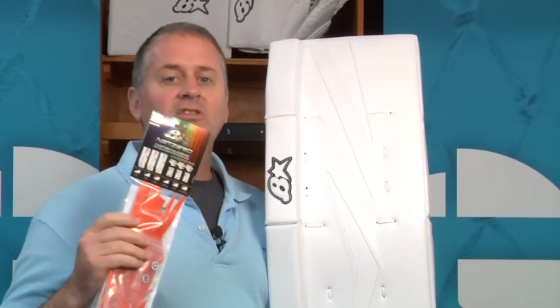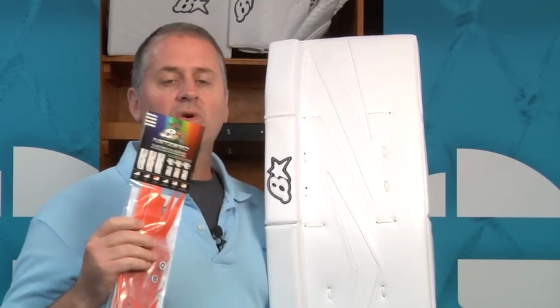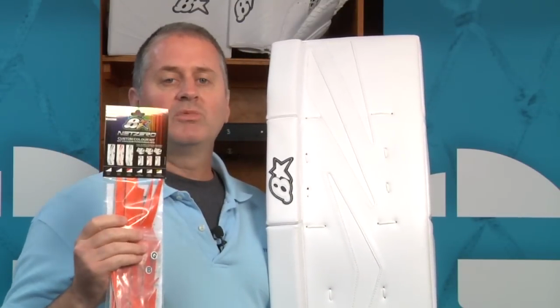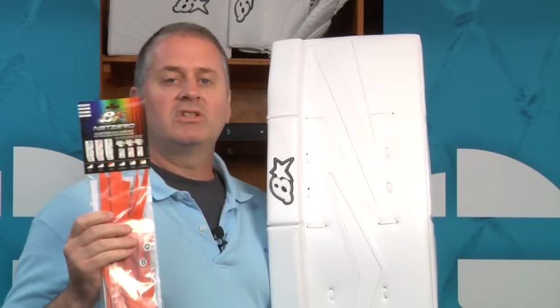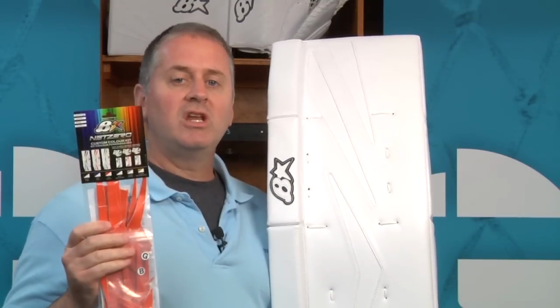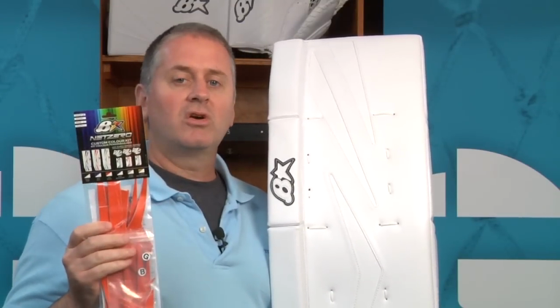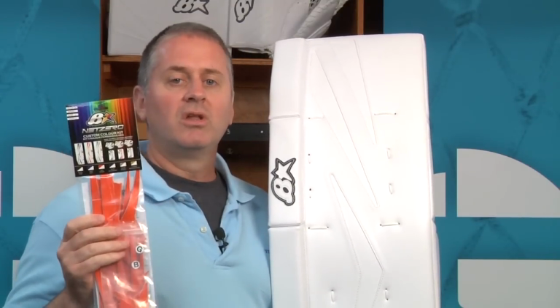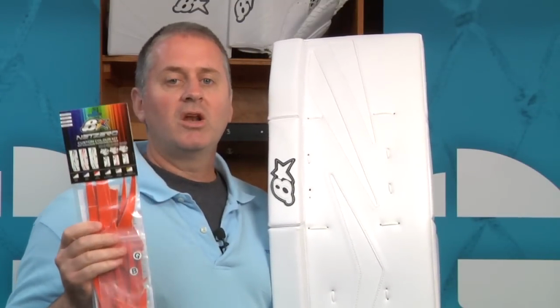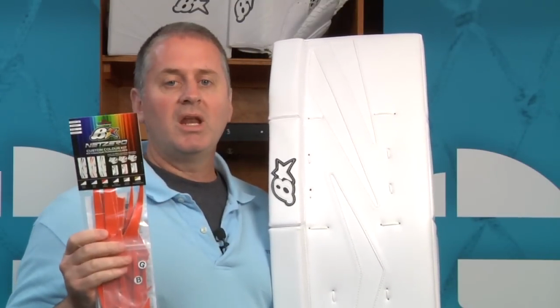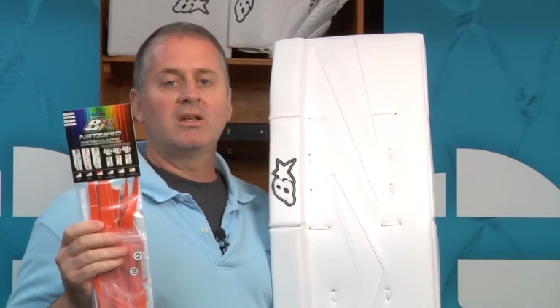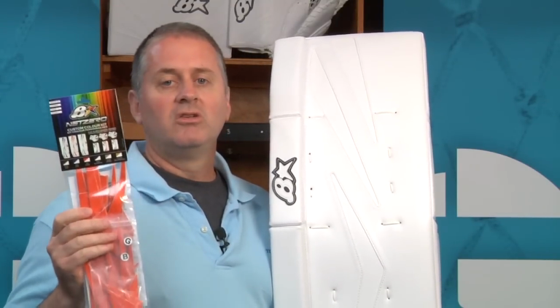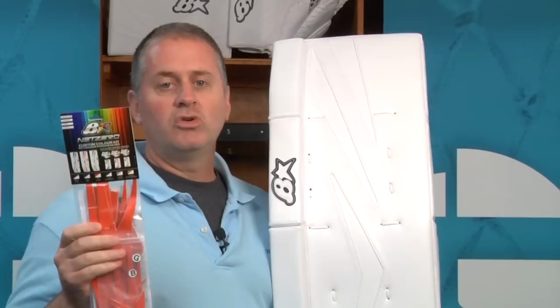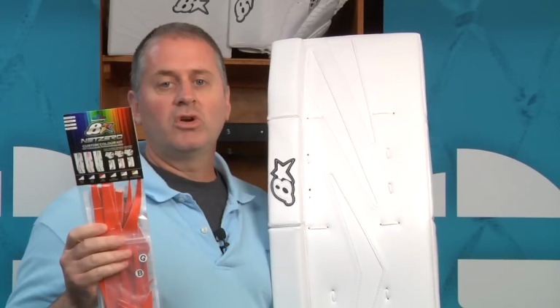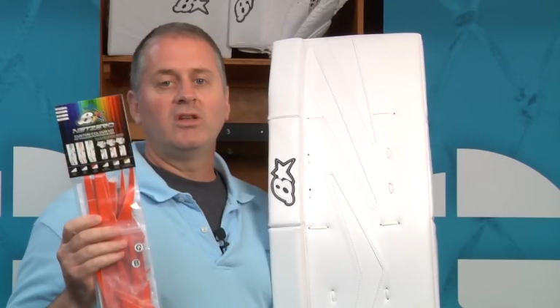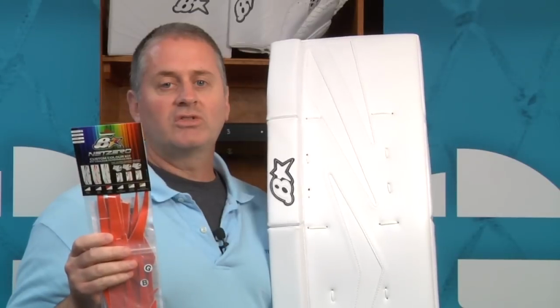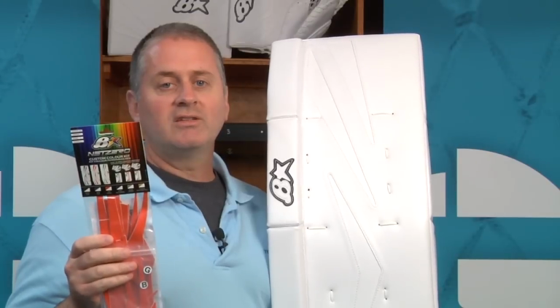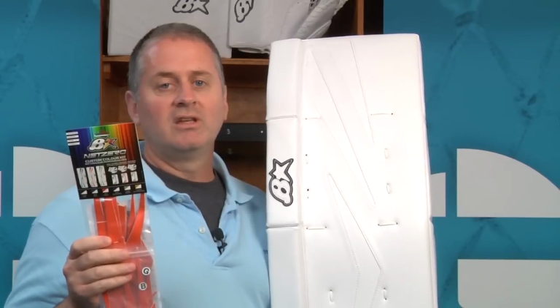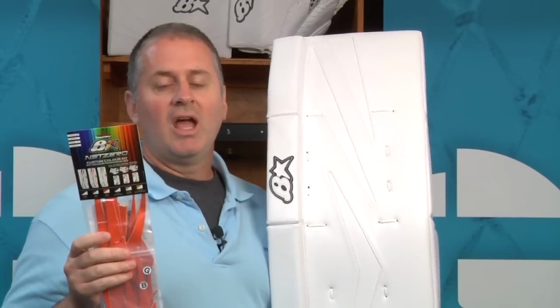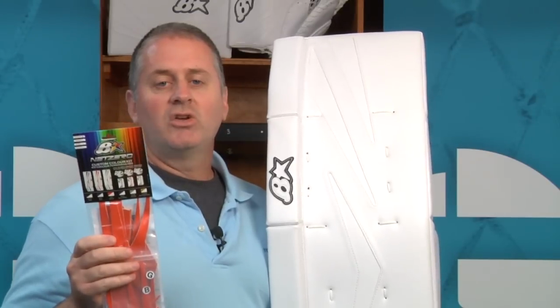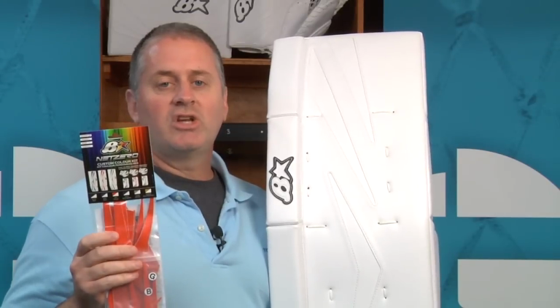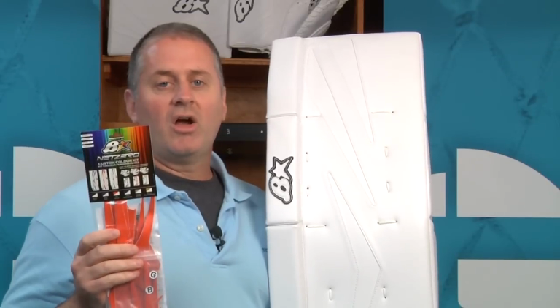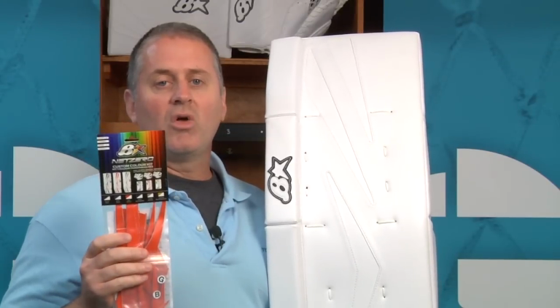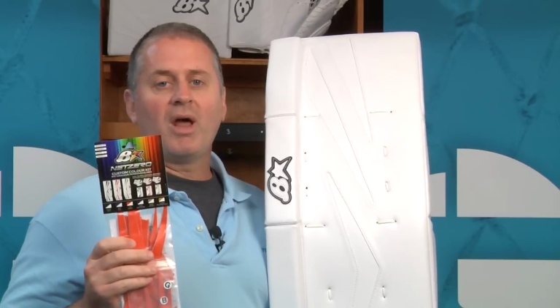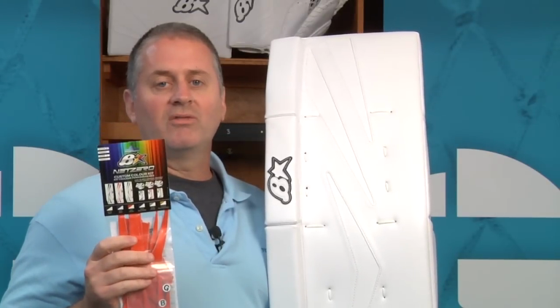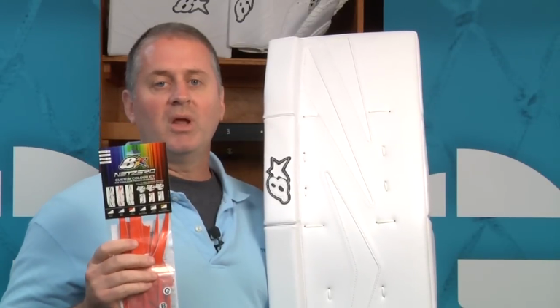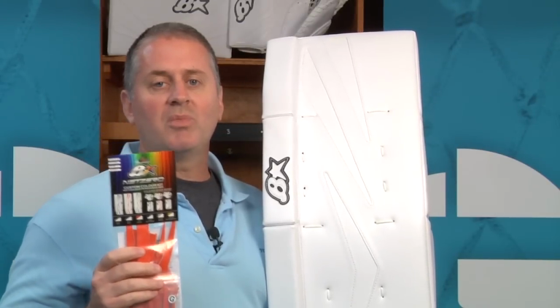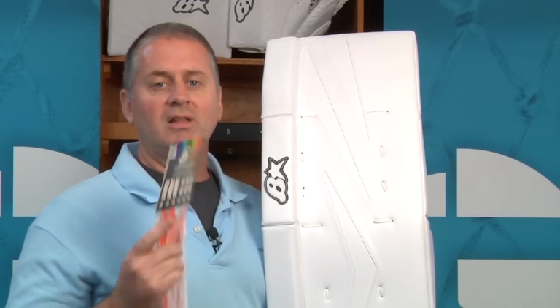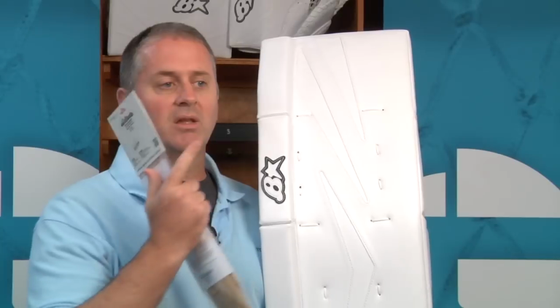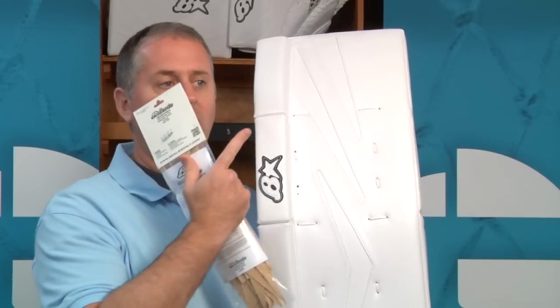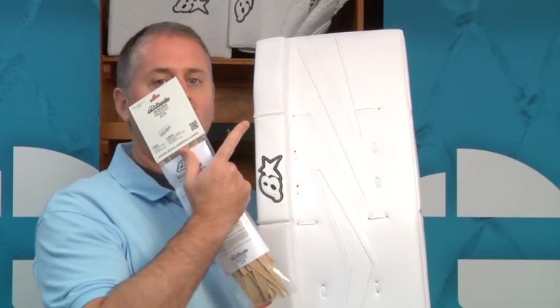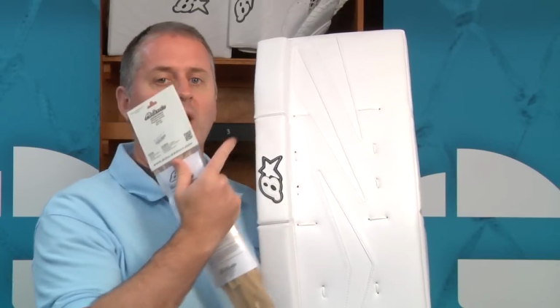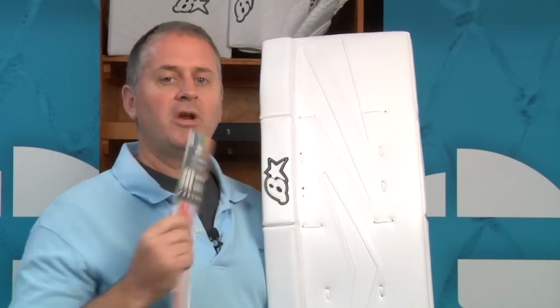The Net Zero comes in senior, intermediate, junior, and youth sizes, and you can check out all the product information by clicking on the button right up here.